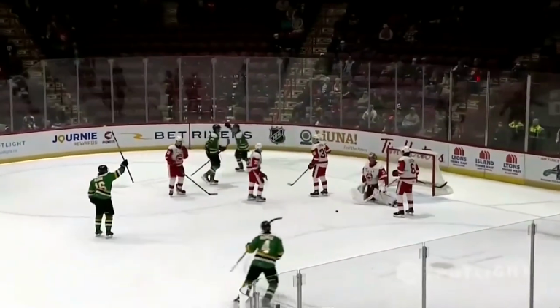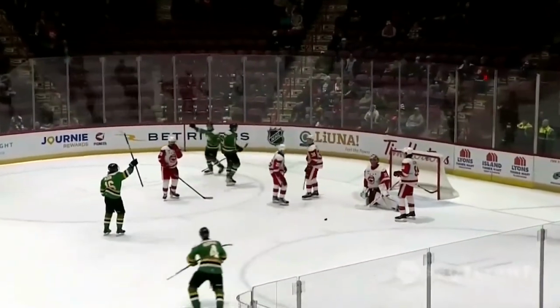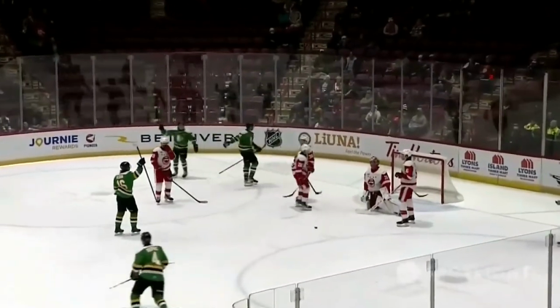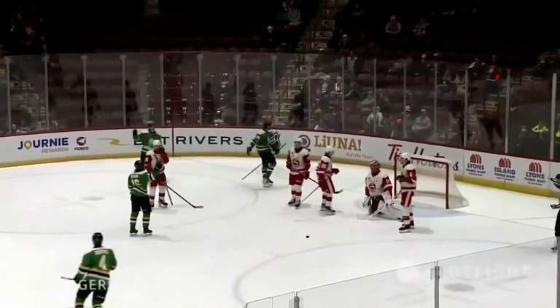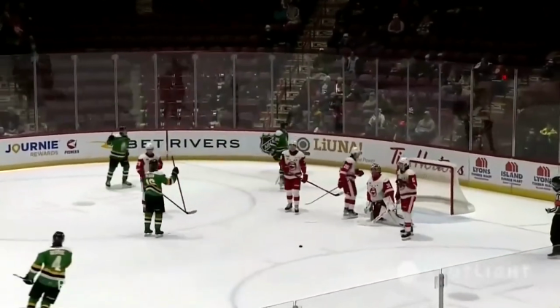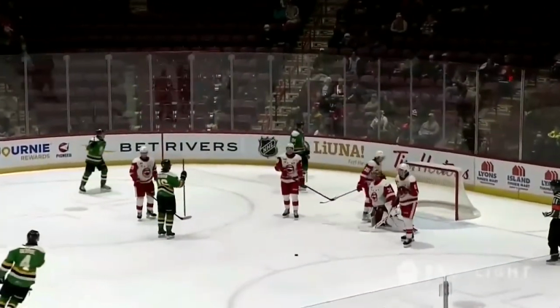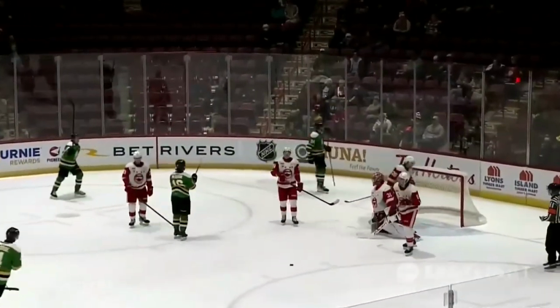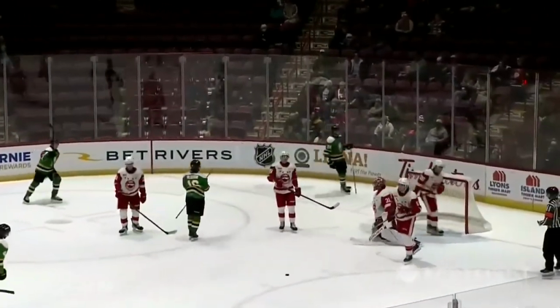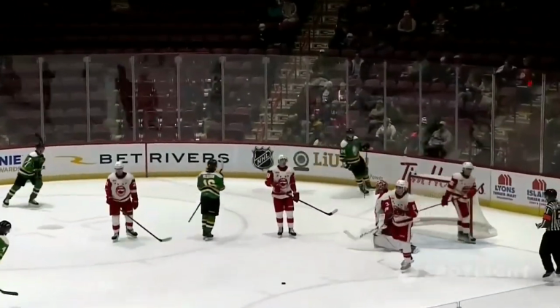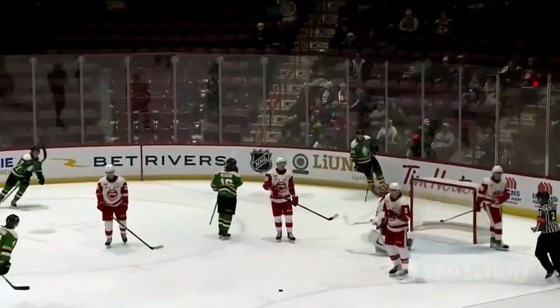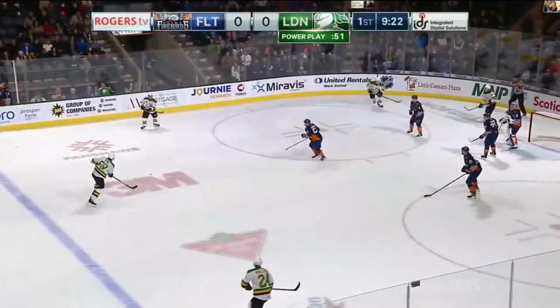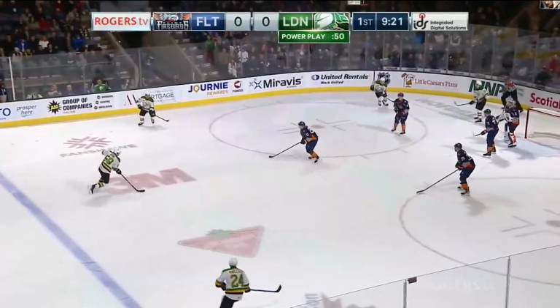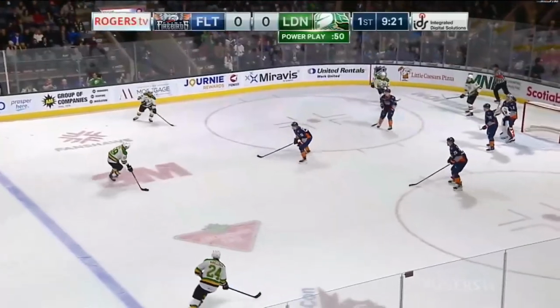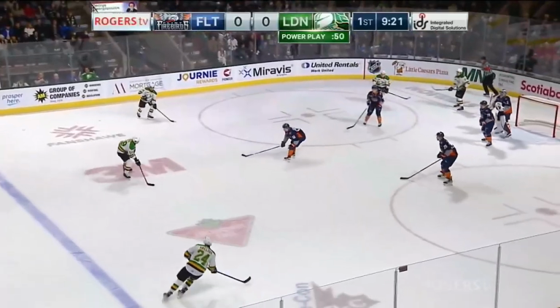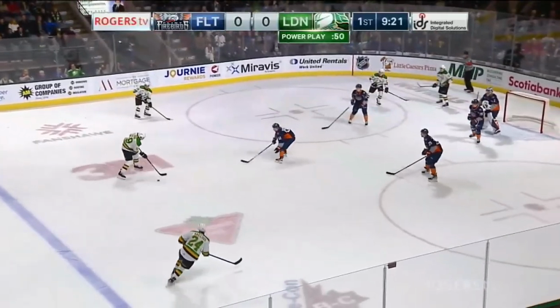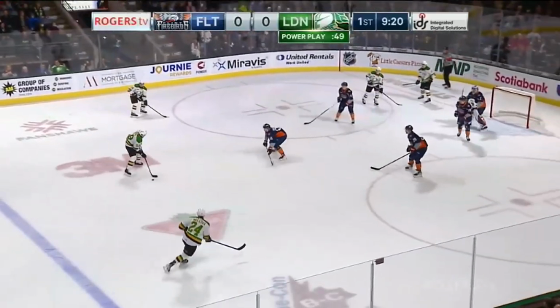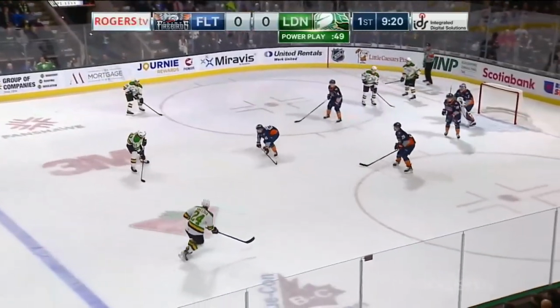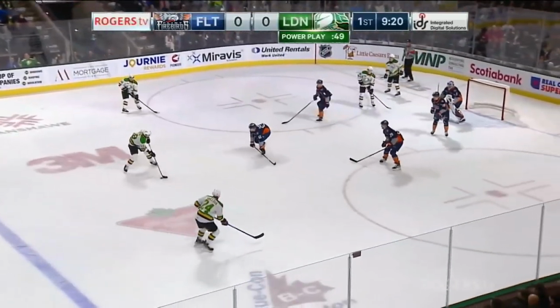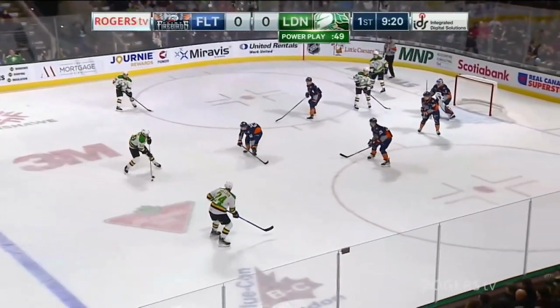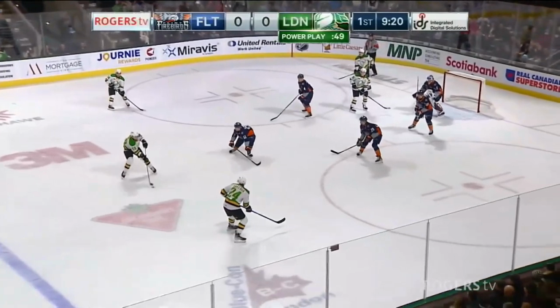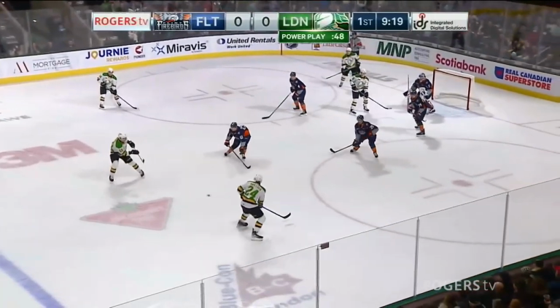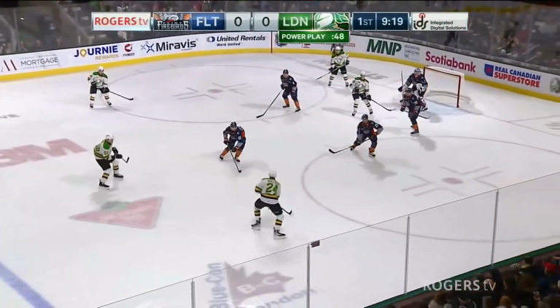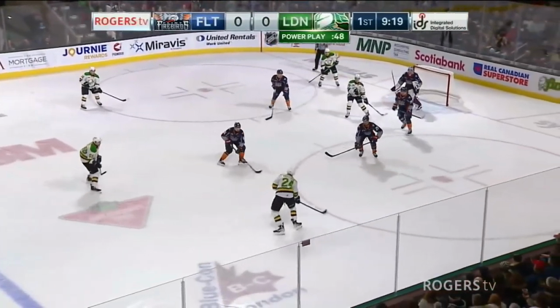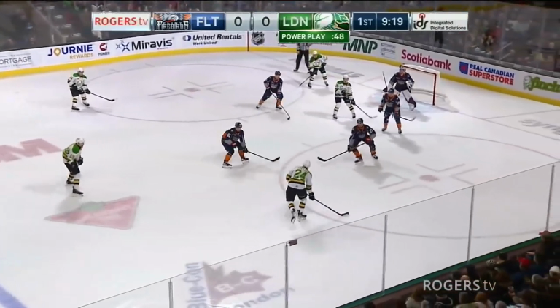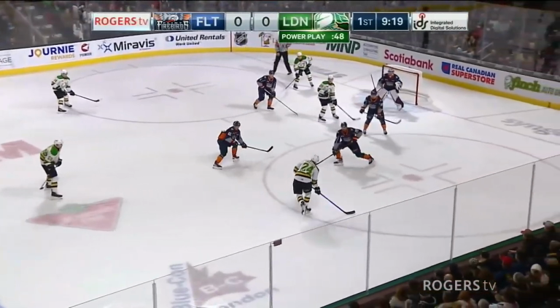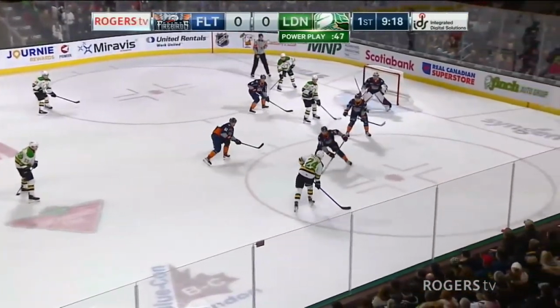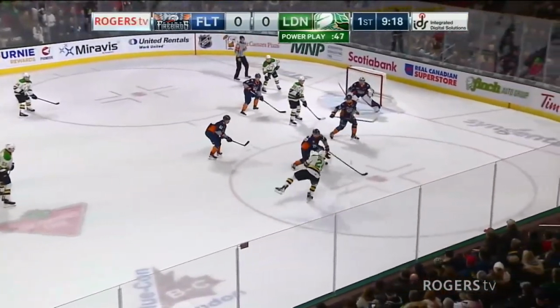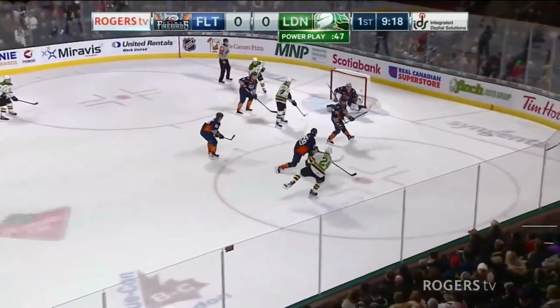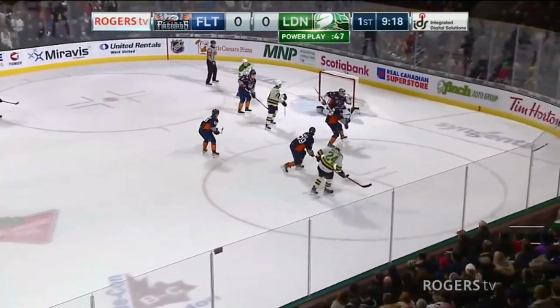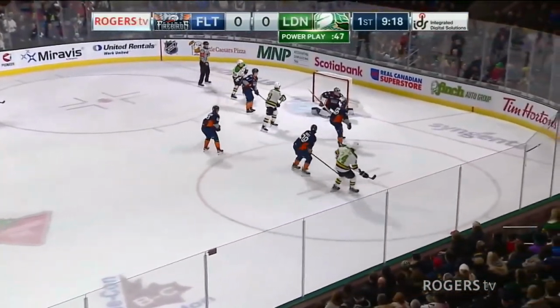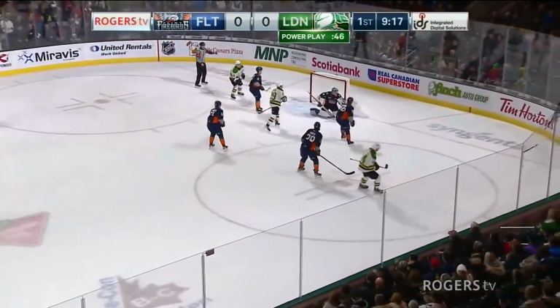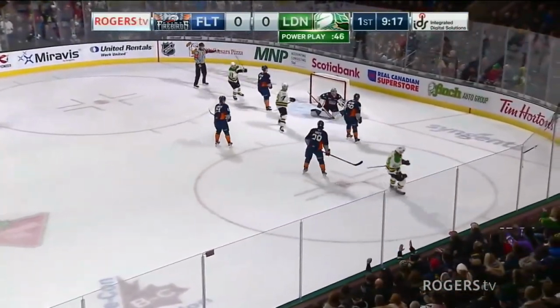Dishing that puck — over here to Bonk. Bonk waits. Mayhew. Score!